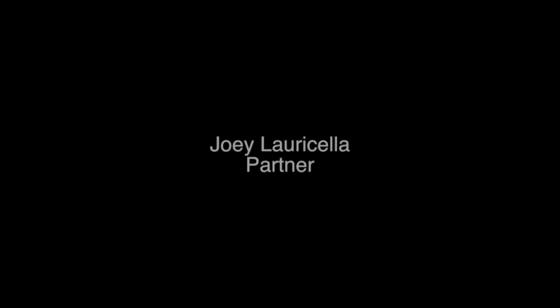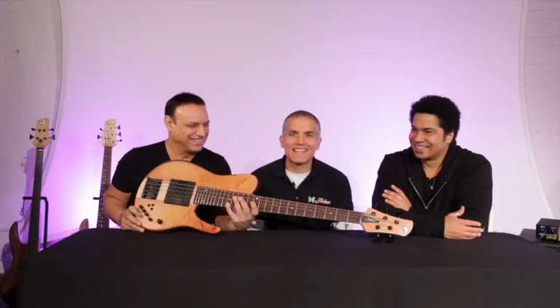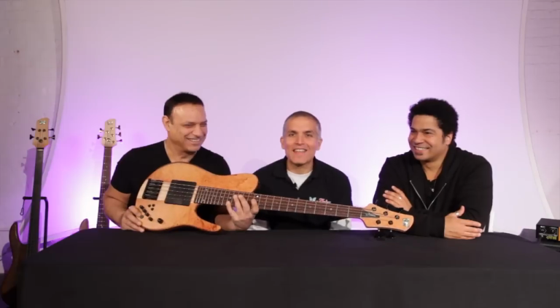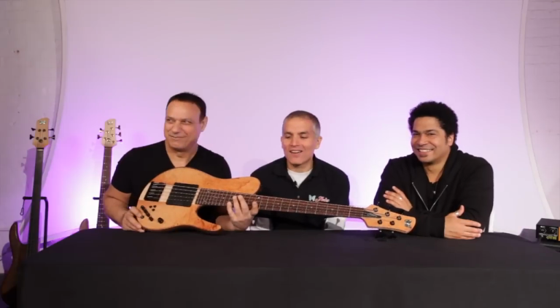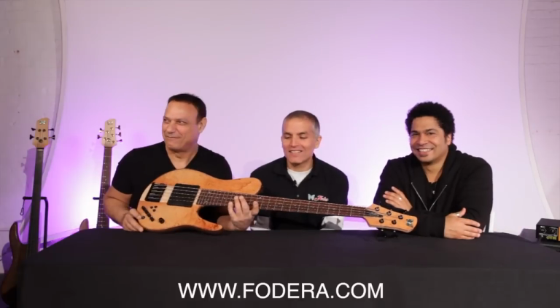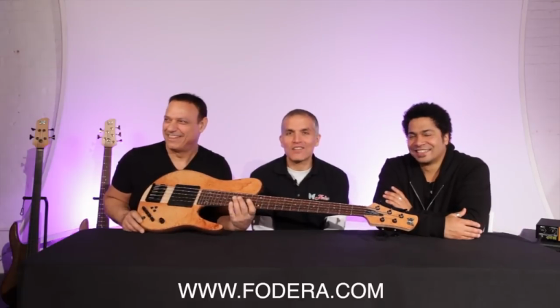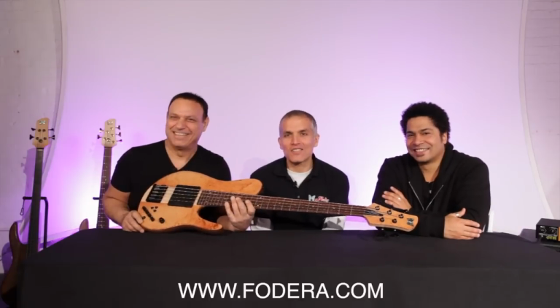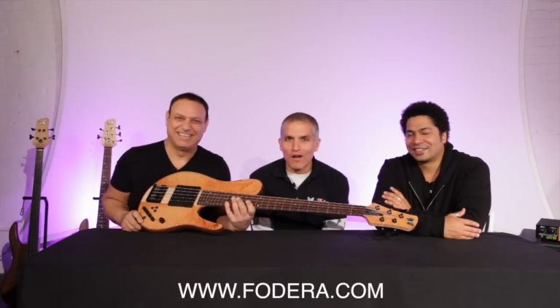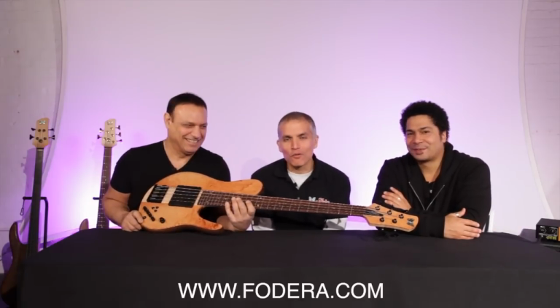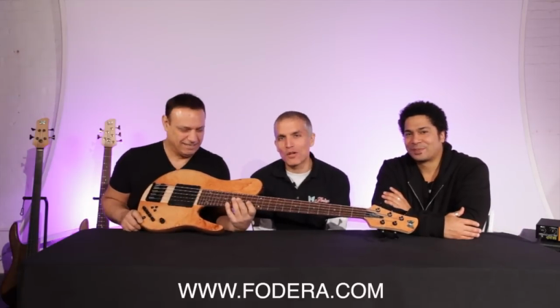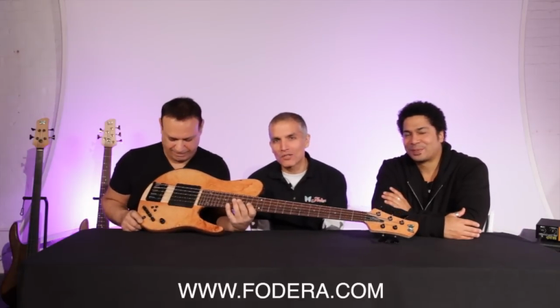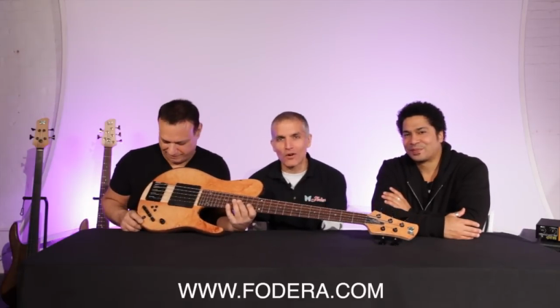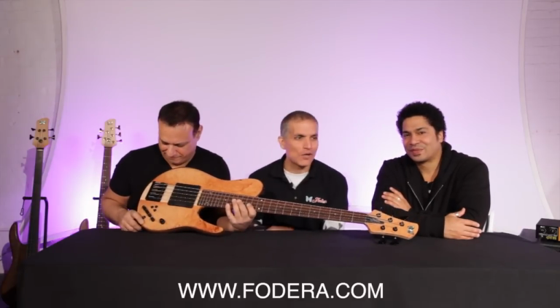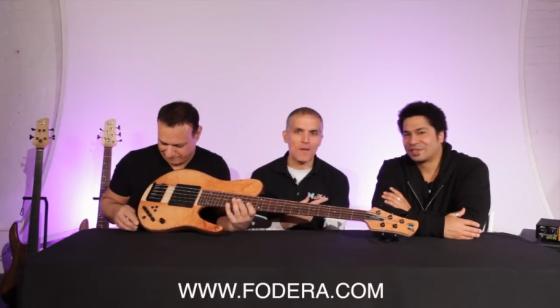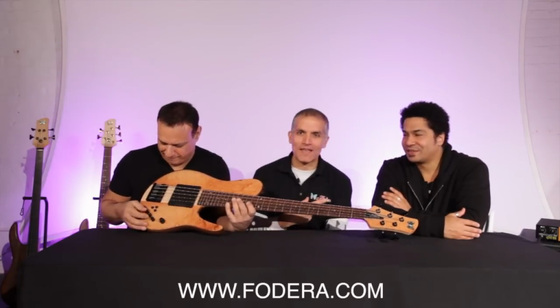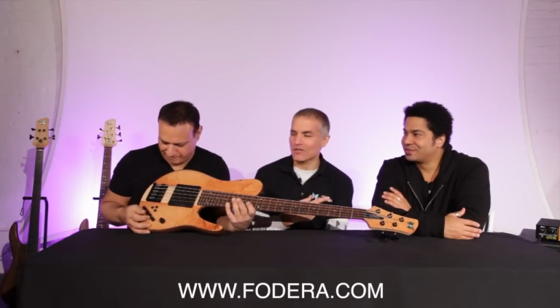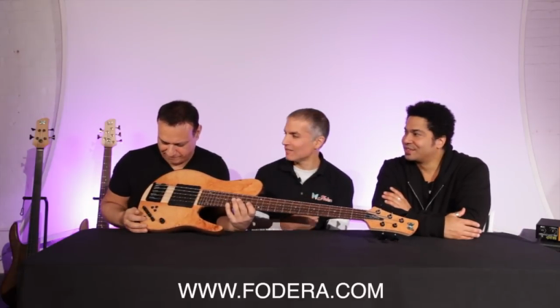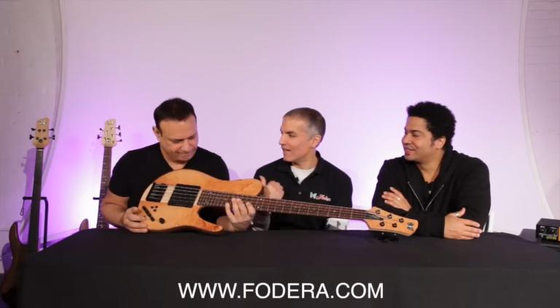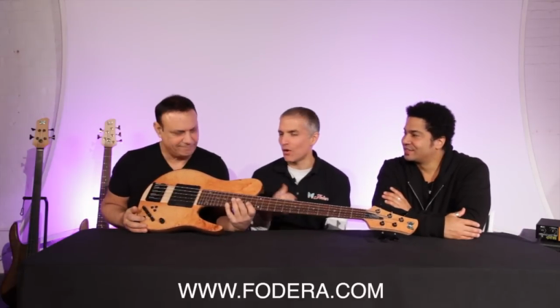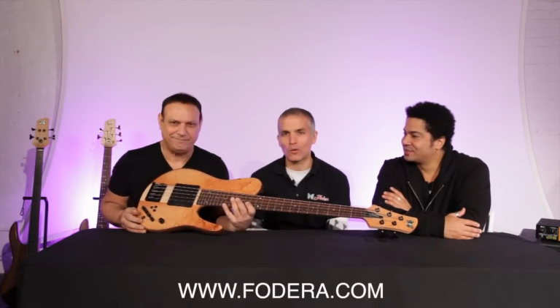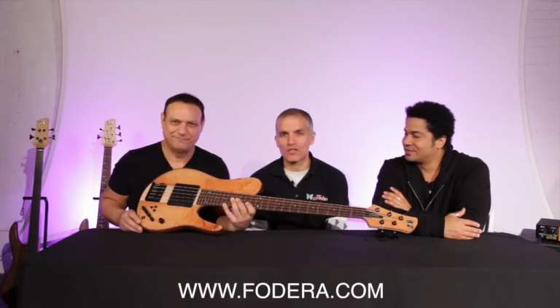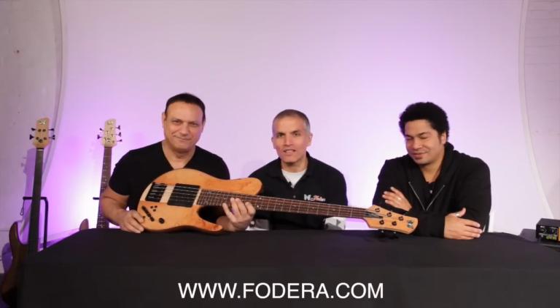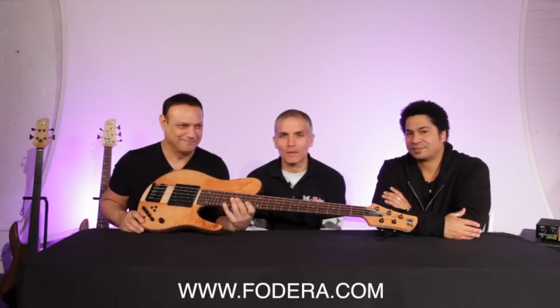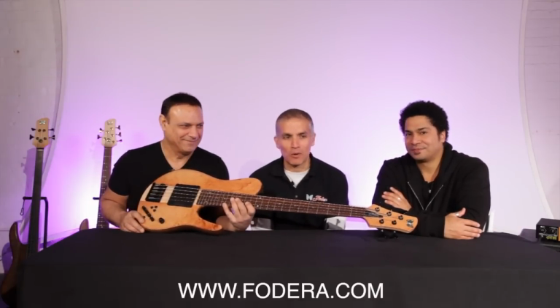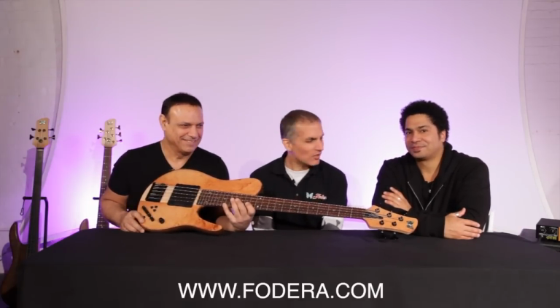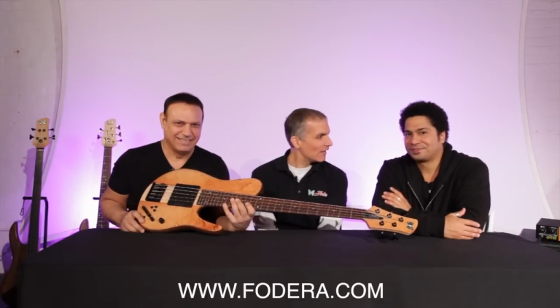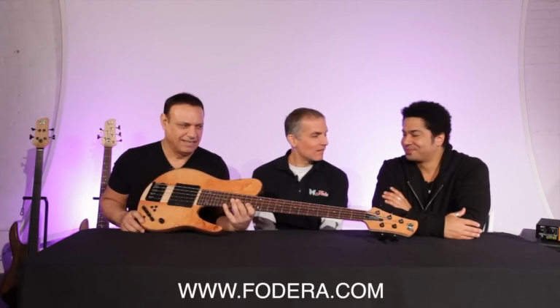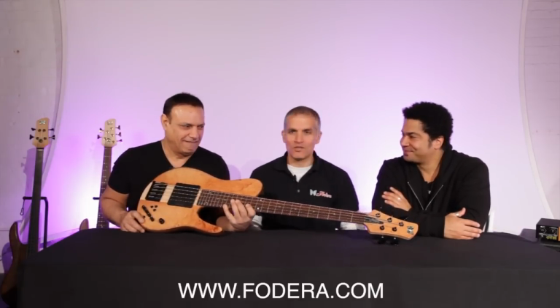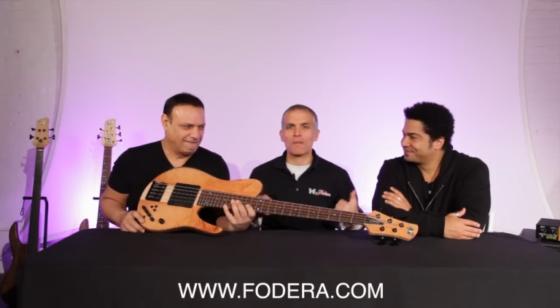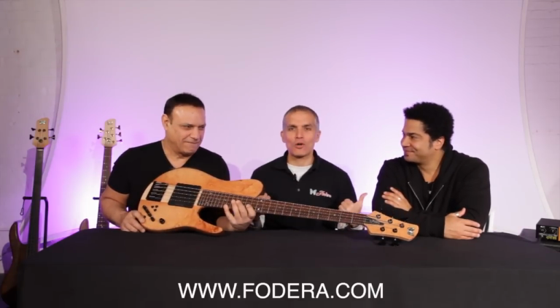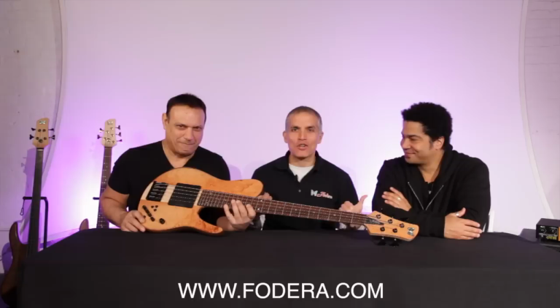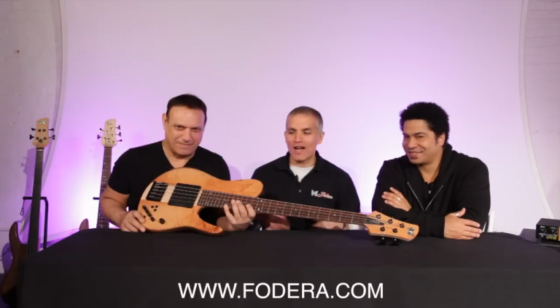Hey there, Jason DeSalvo from Fidera Guitars here with Matt Garrison and Joey Lorisella, my partners. These are my partners in crime.